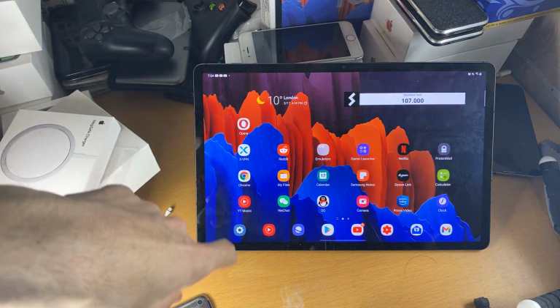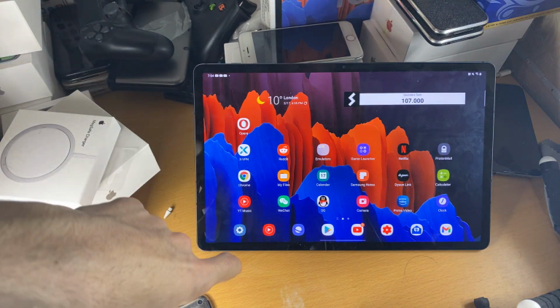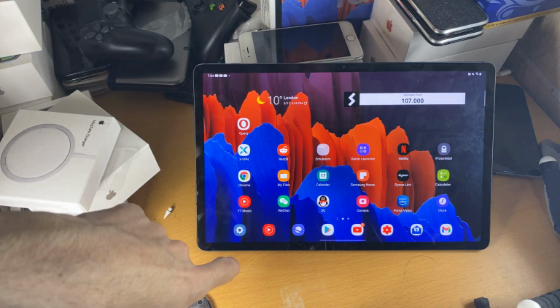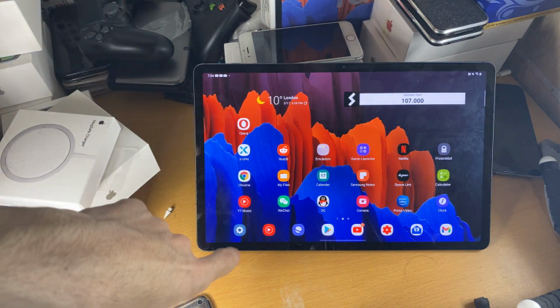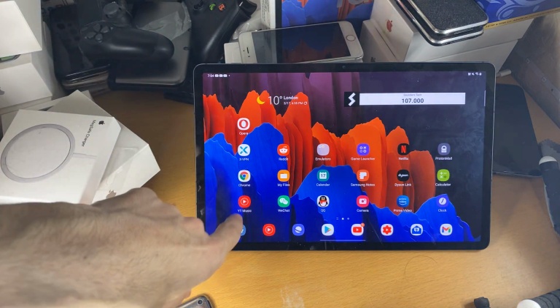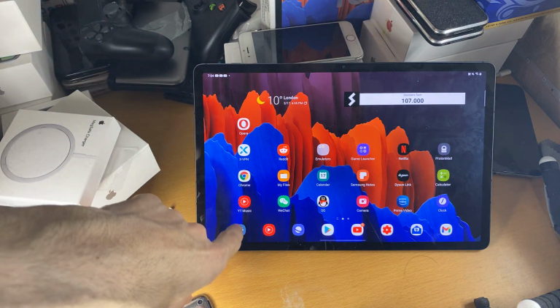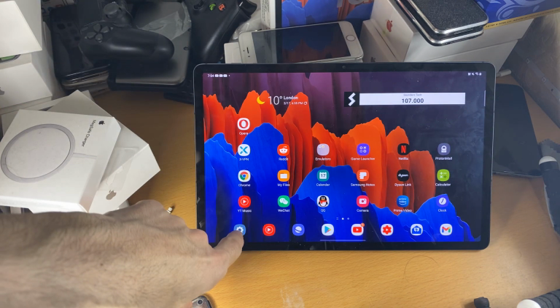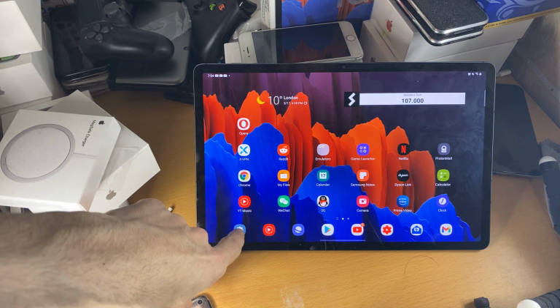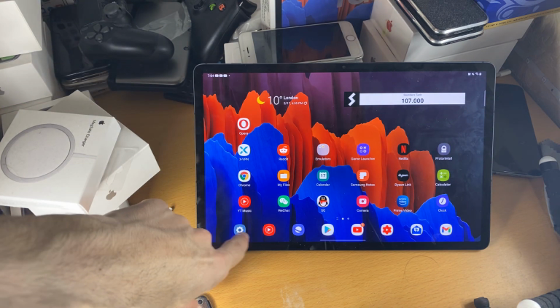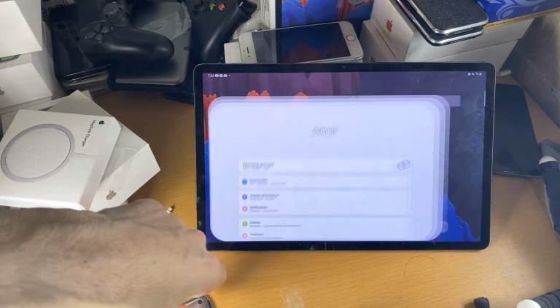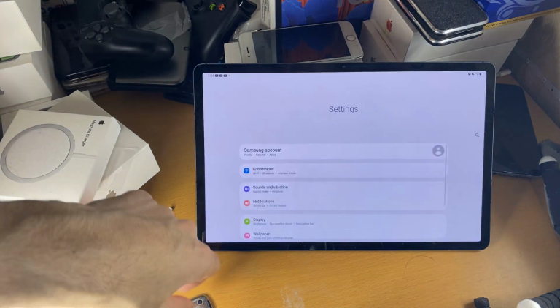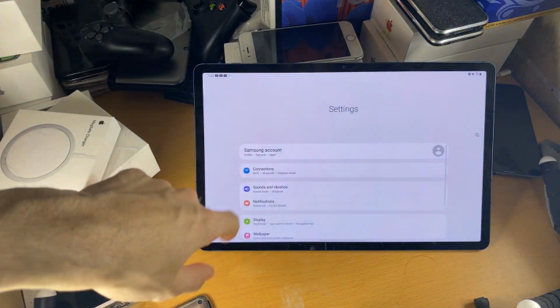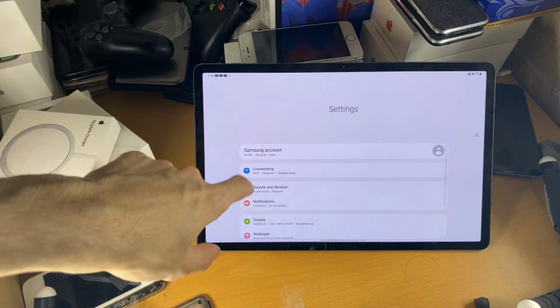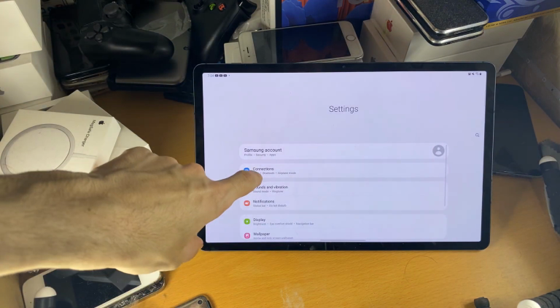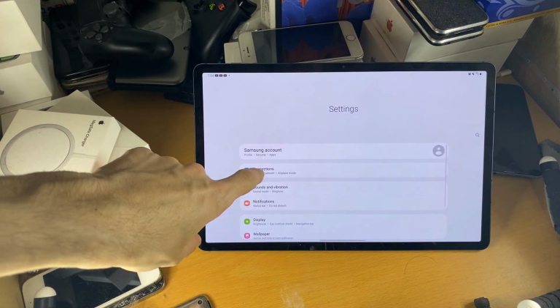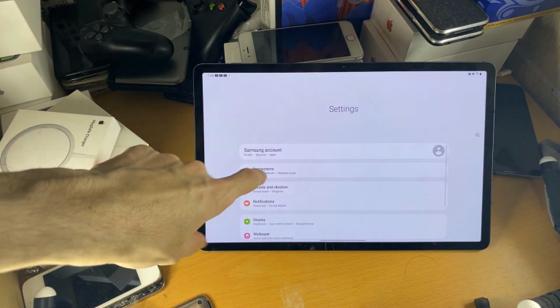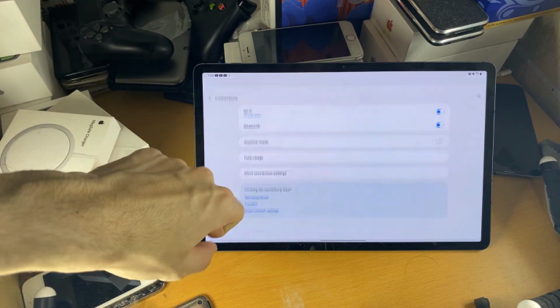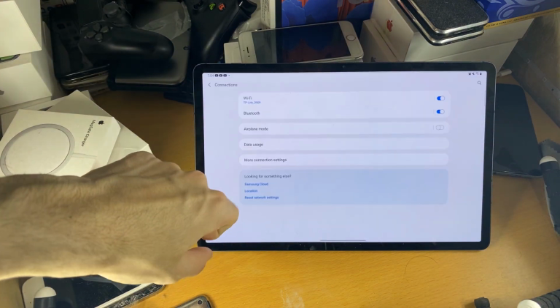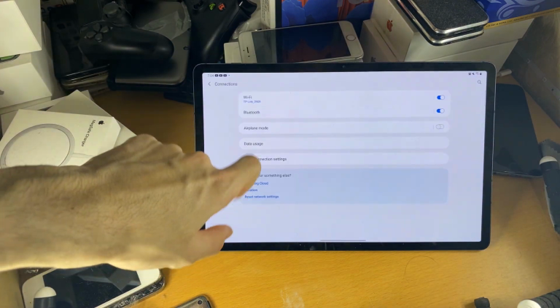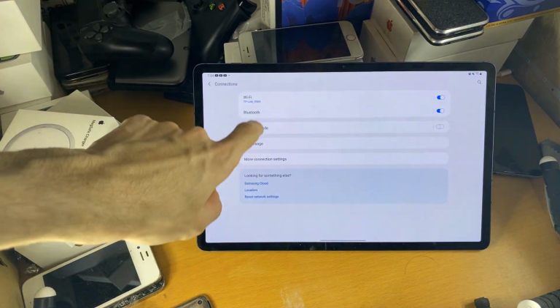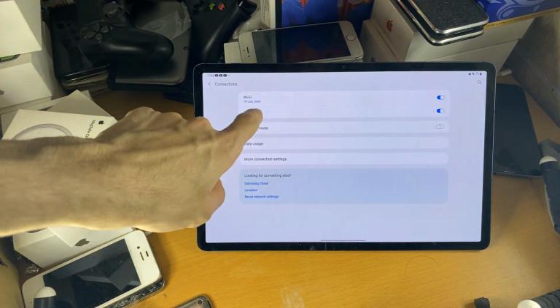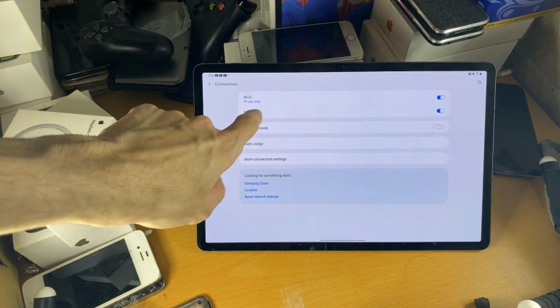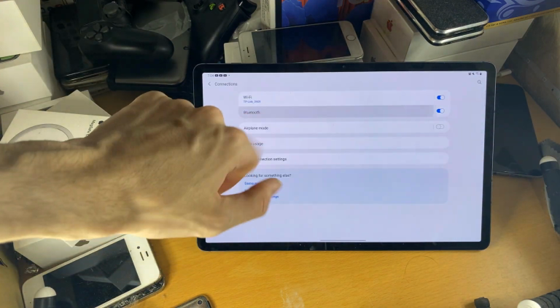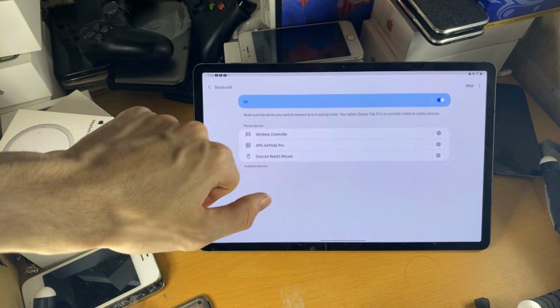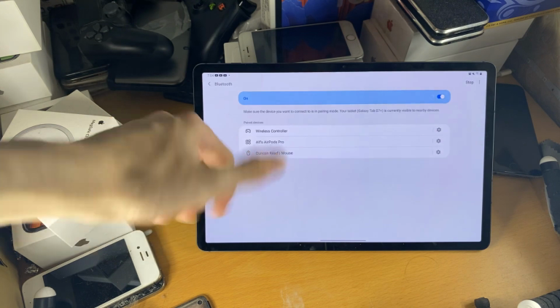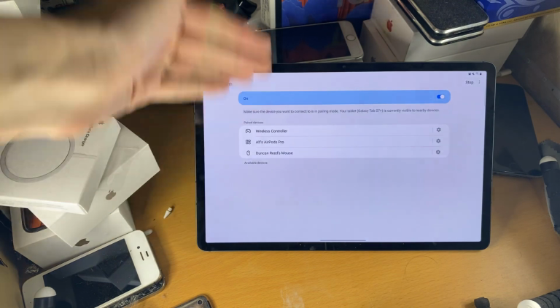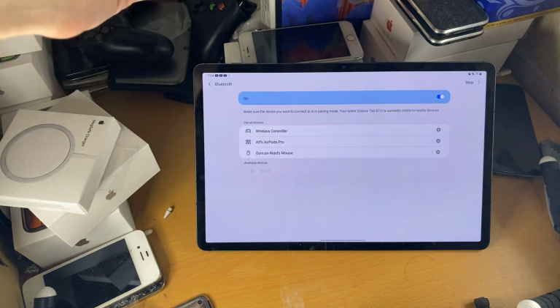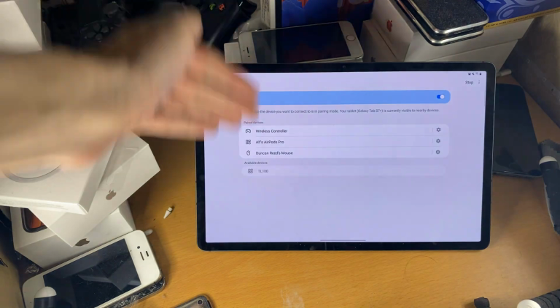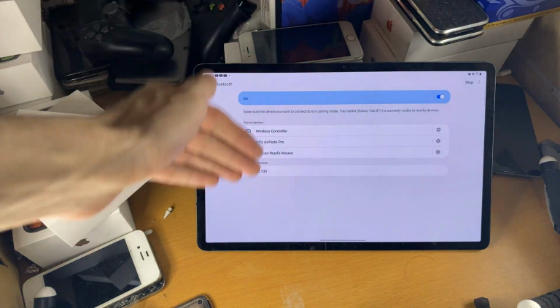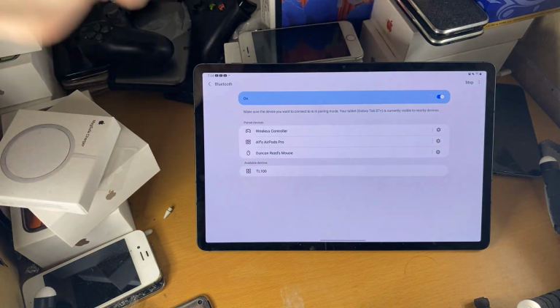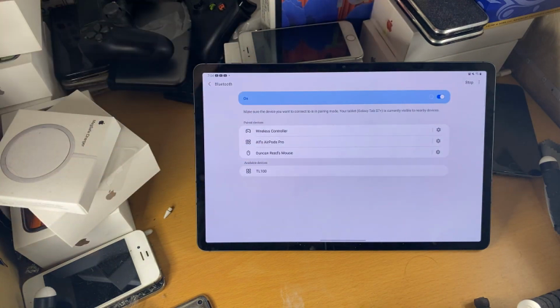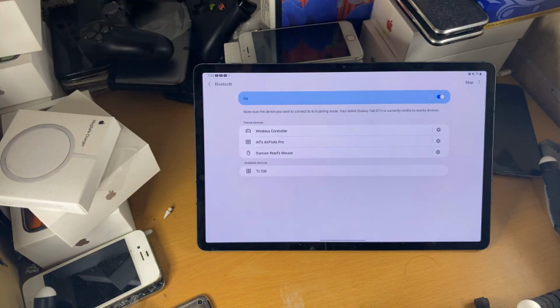First things first, on your tablet go into Settings, then Connections, then Bluetooth, and just stay on this page.